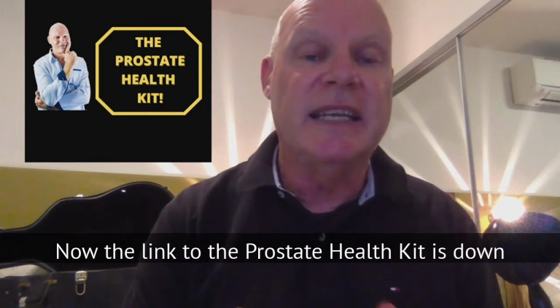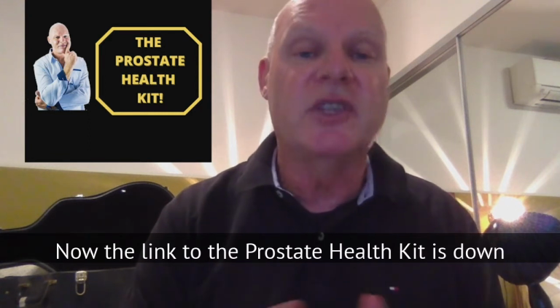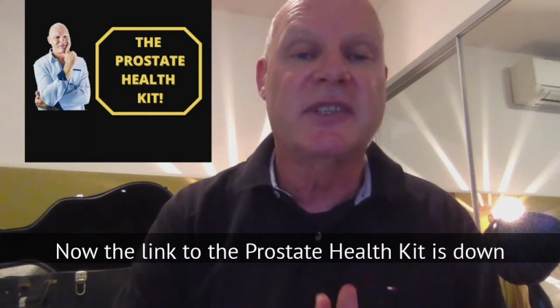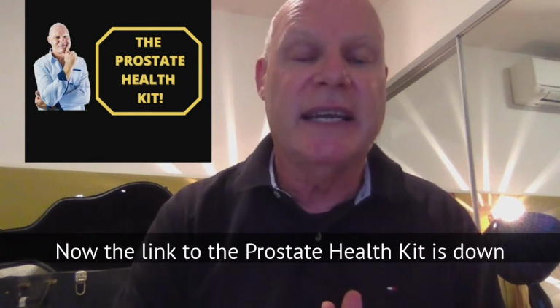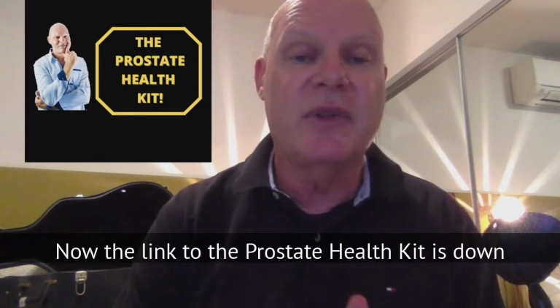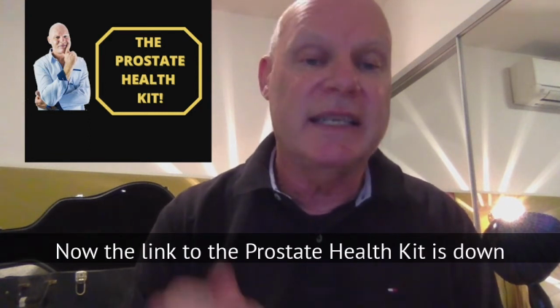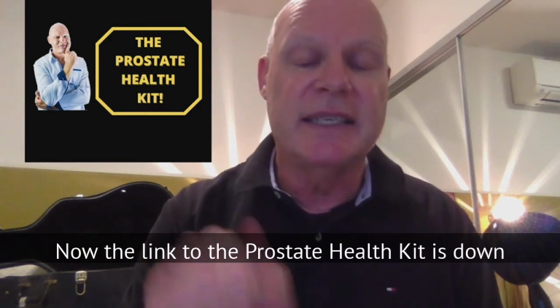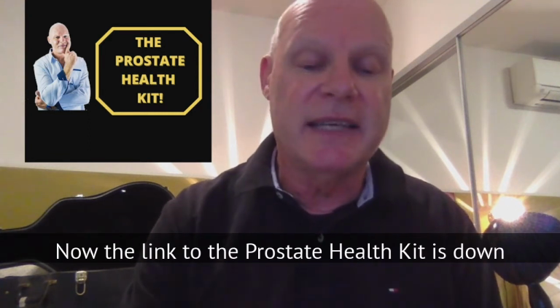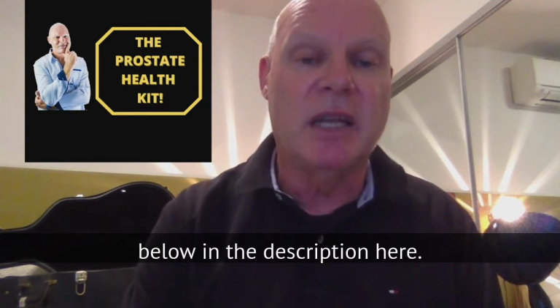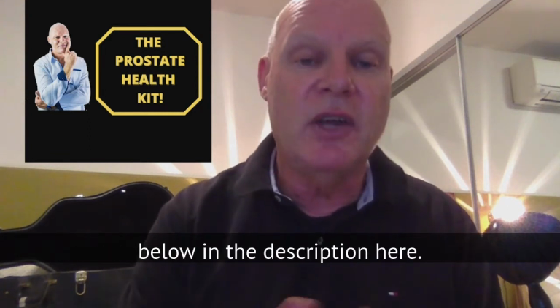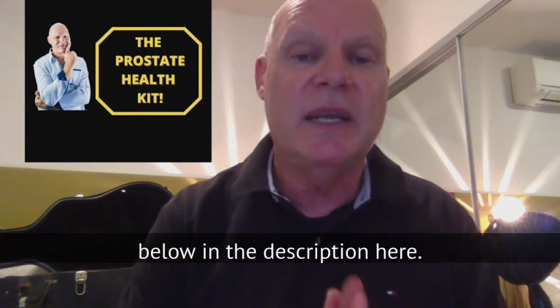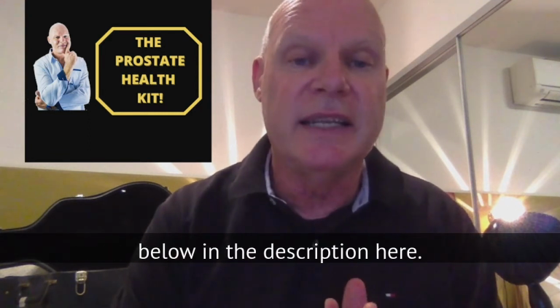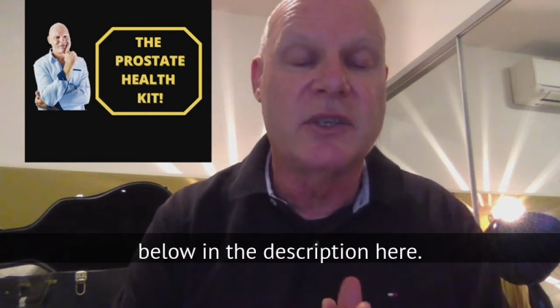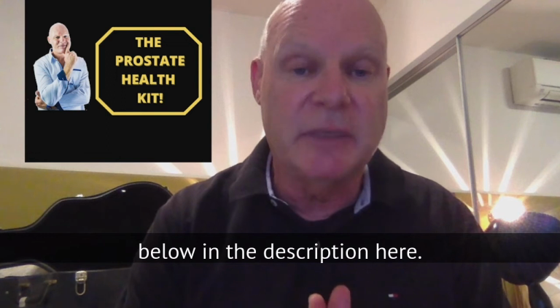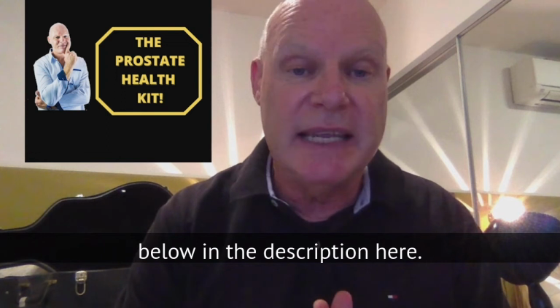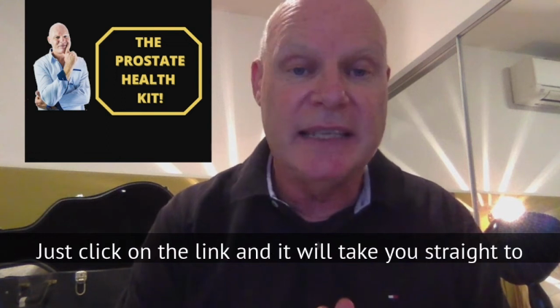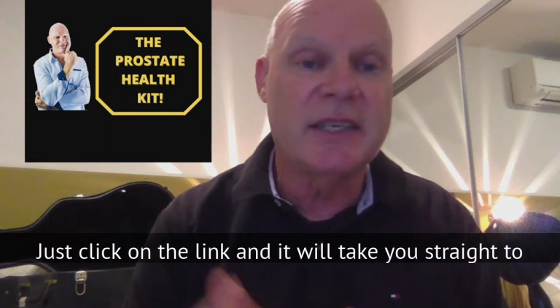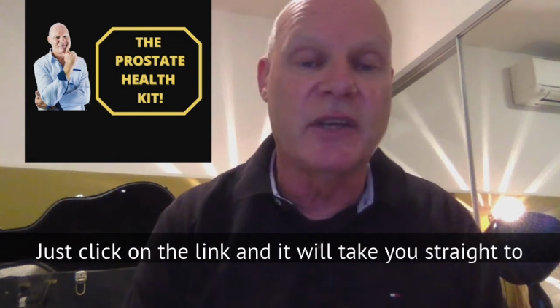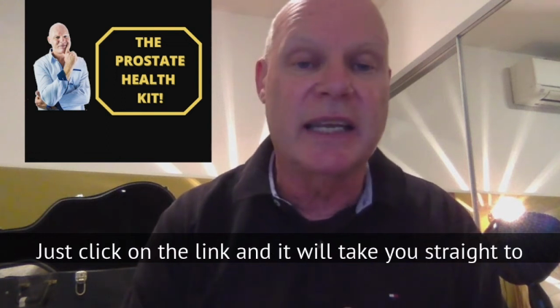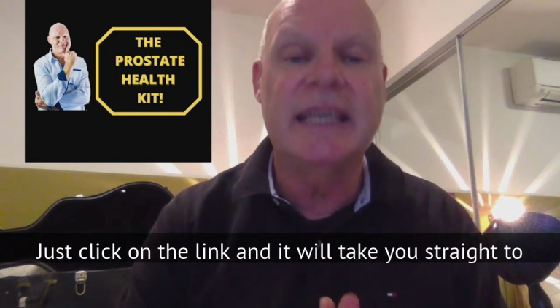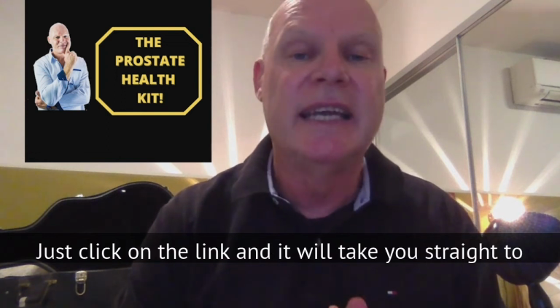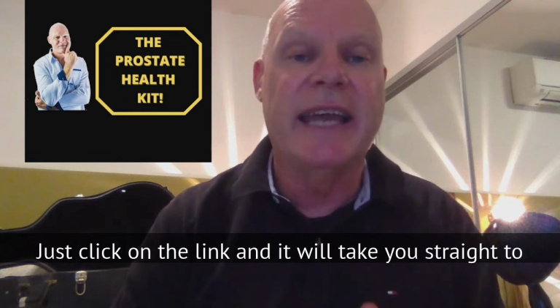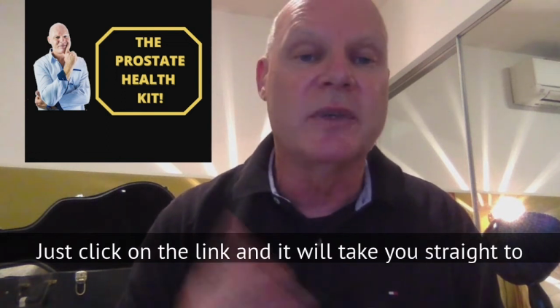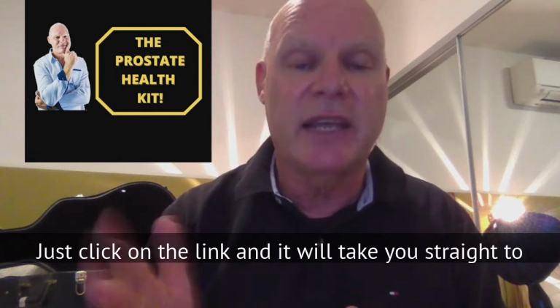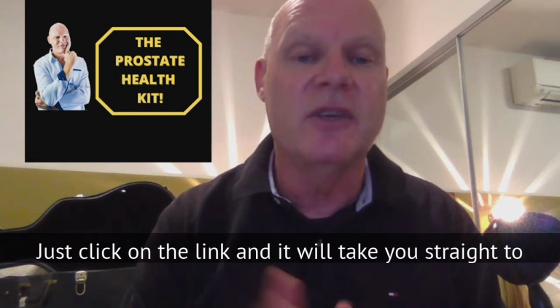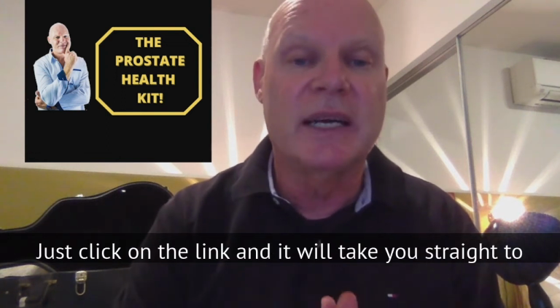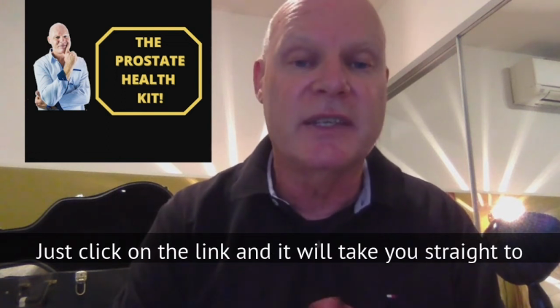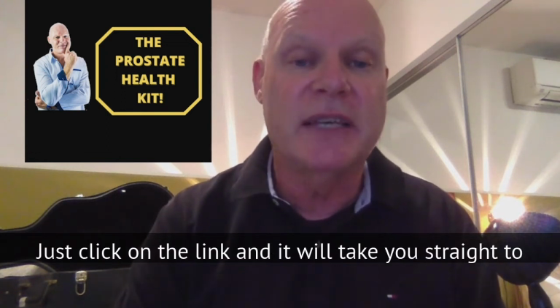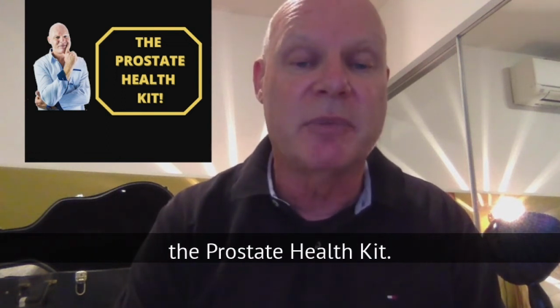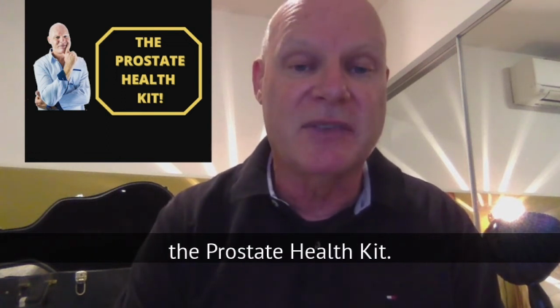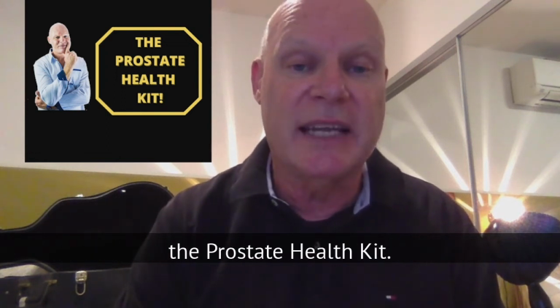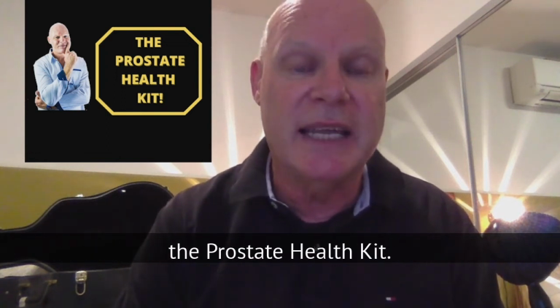The link to the Prostate Health Kit is down below in the description. Just click on the link and it will take you straight to the Prostate Health Kit.